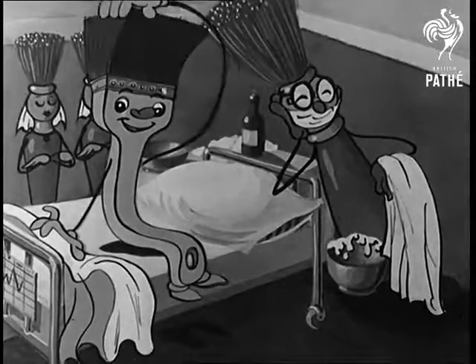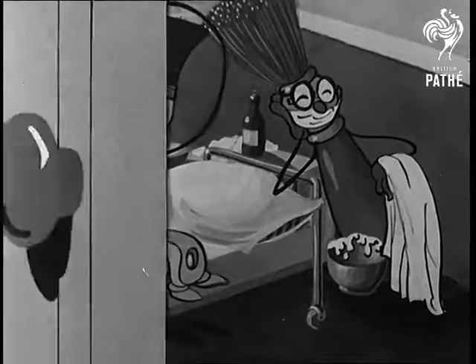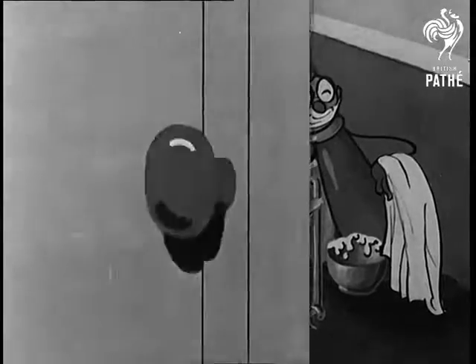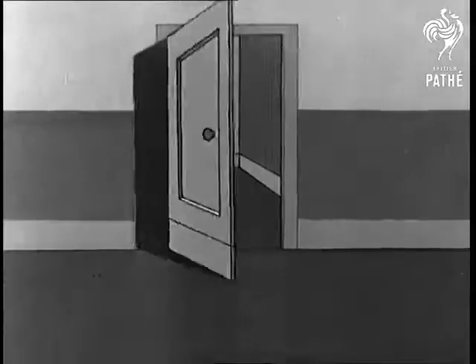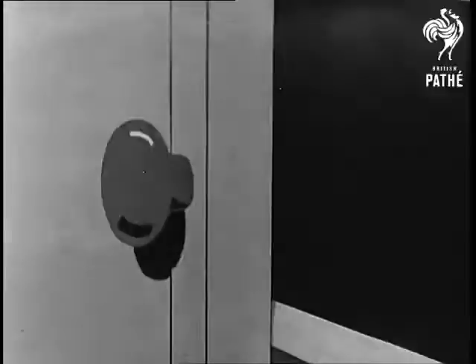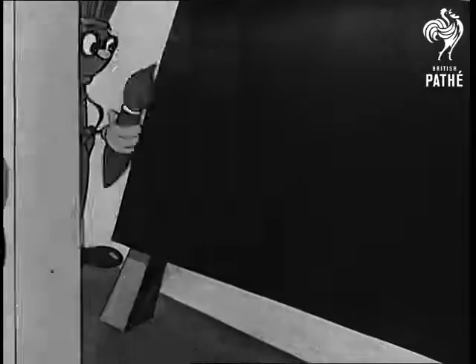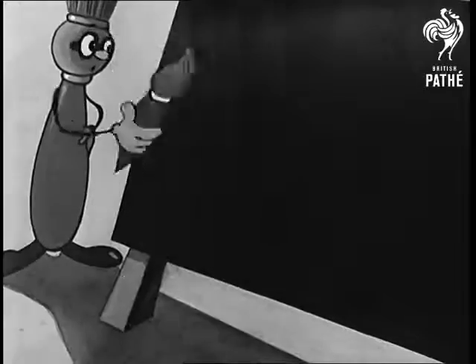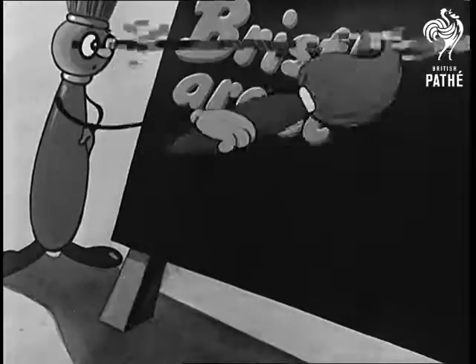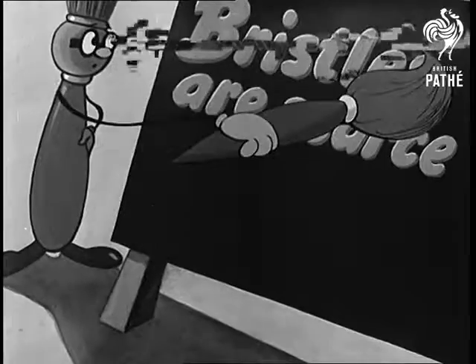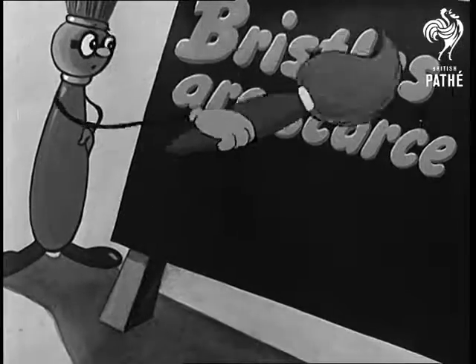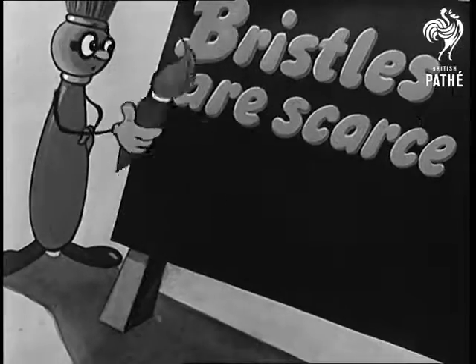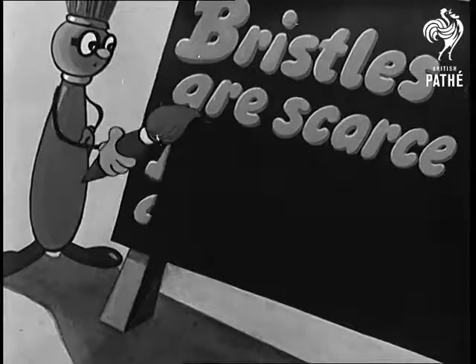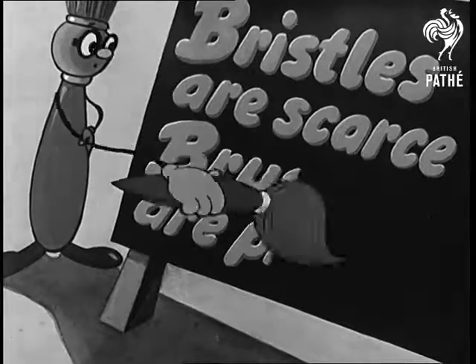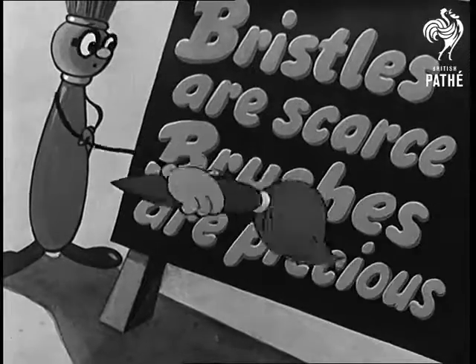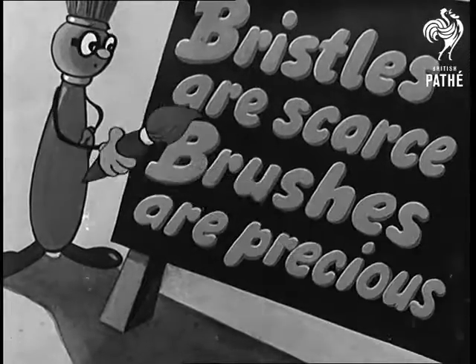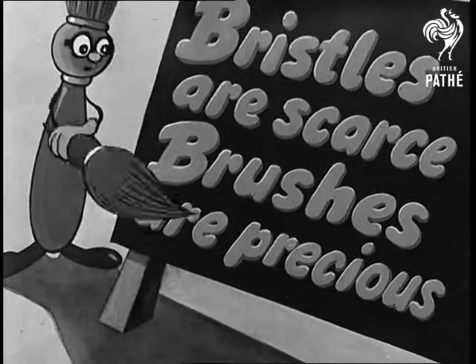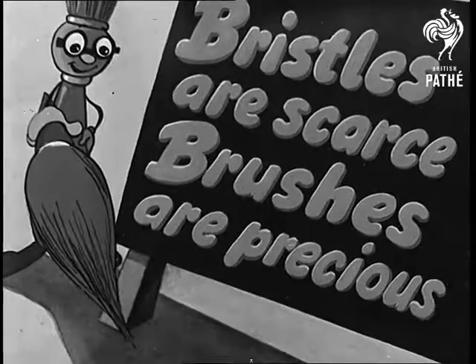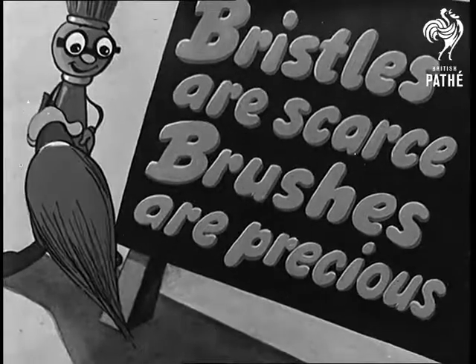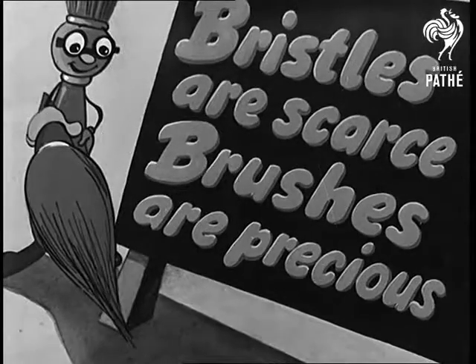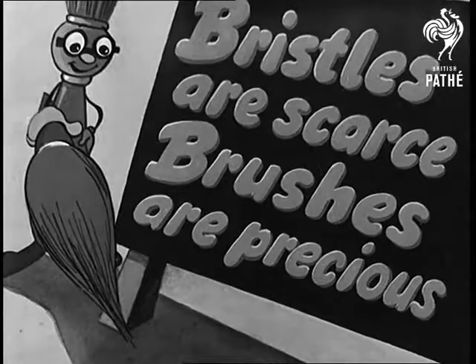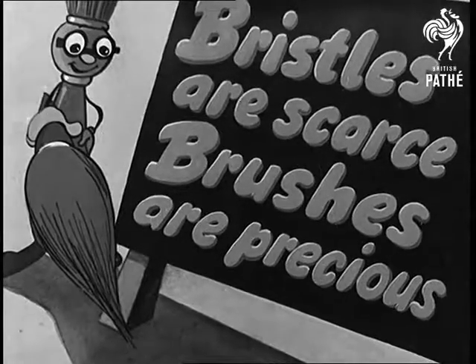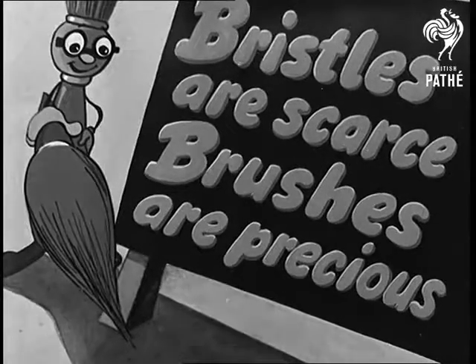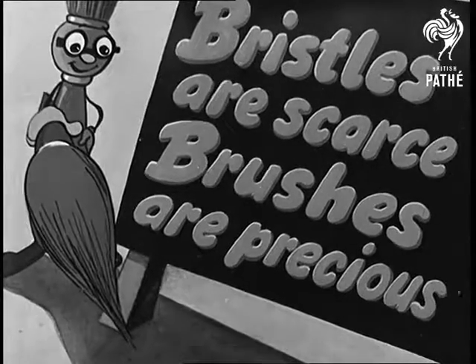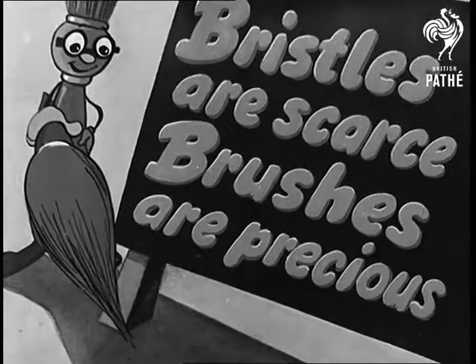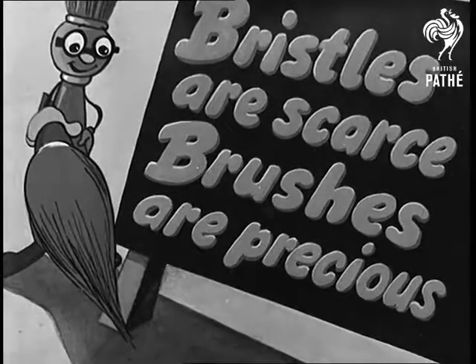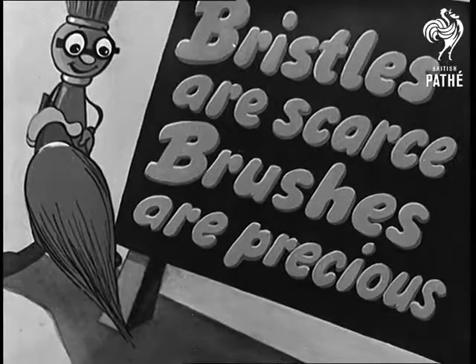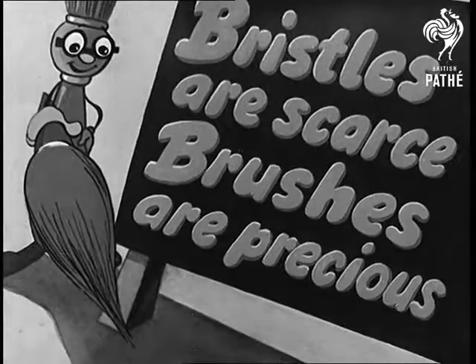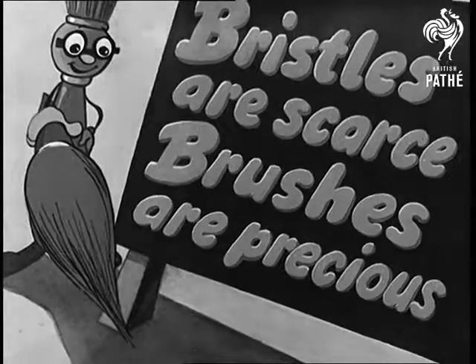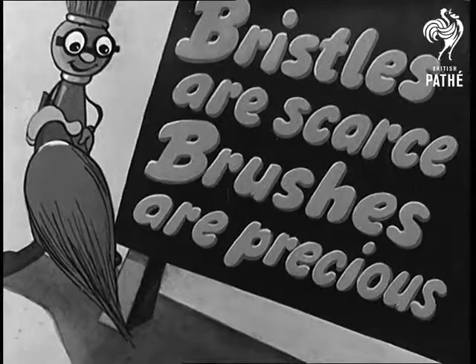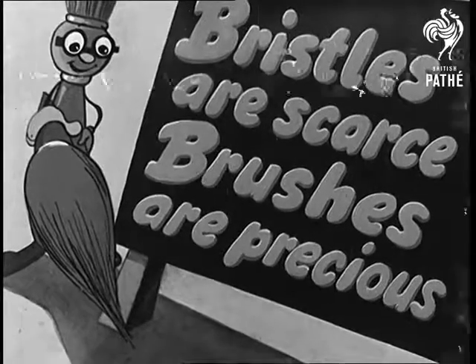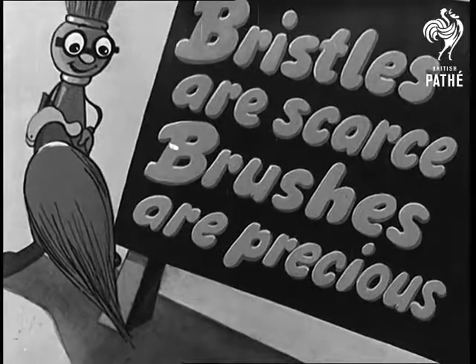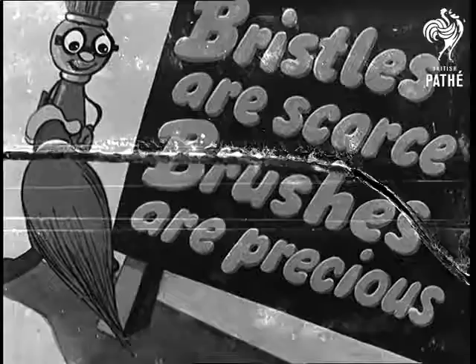Please remember bristles are scarce. Brushes are precious. Take care of them.